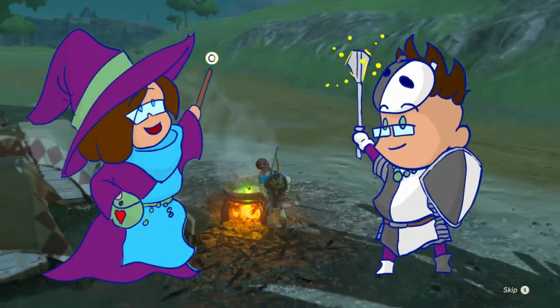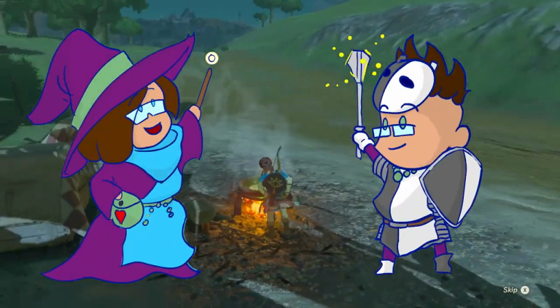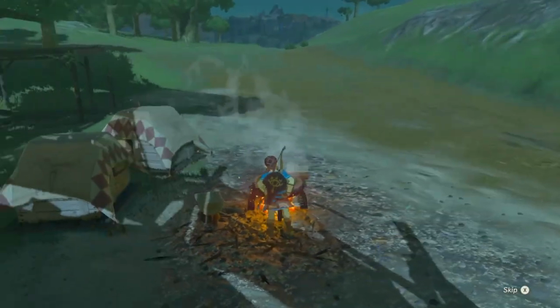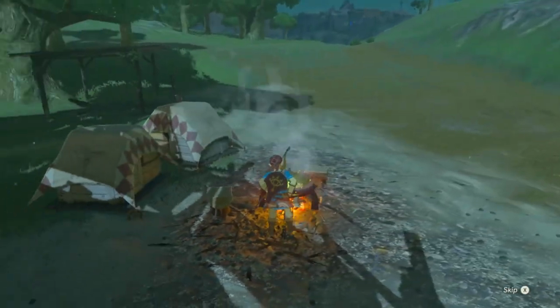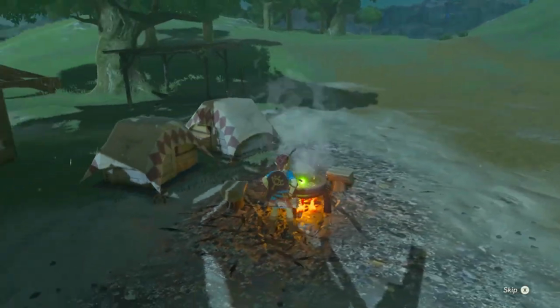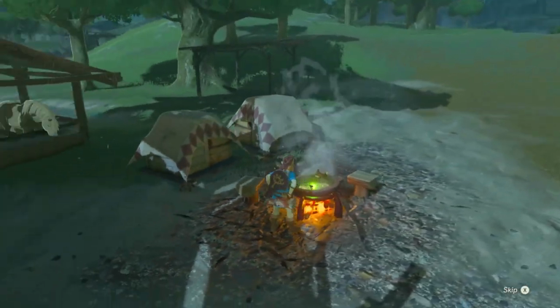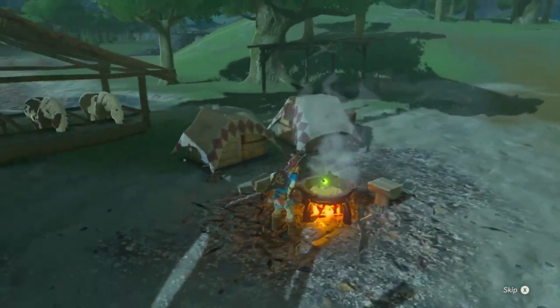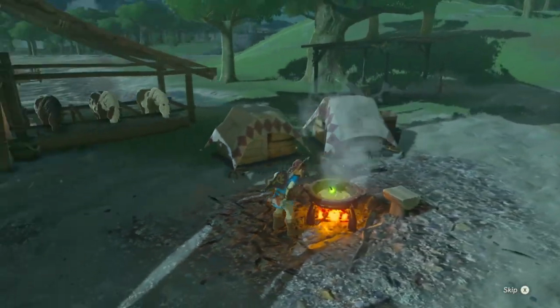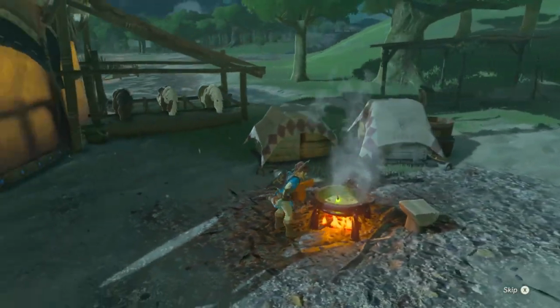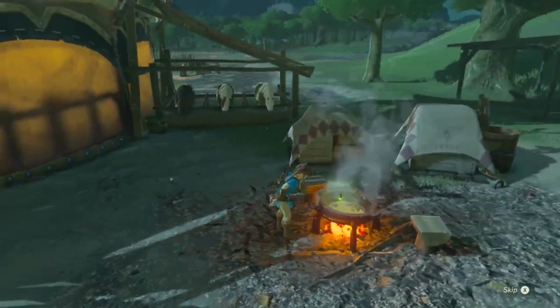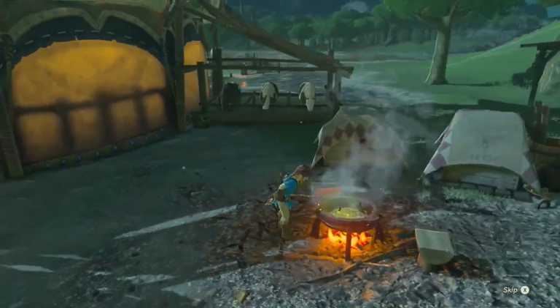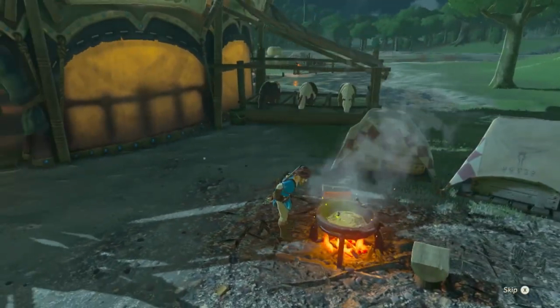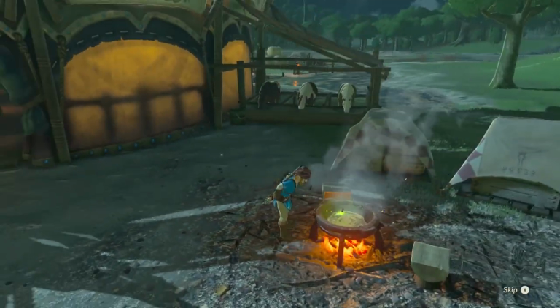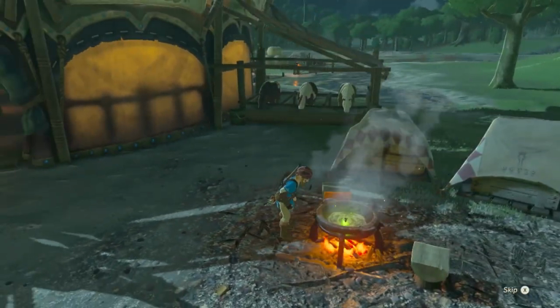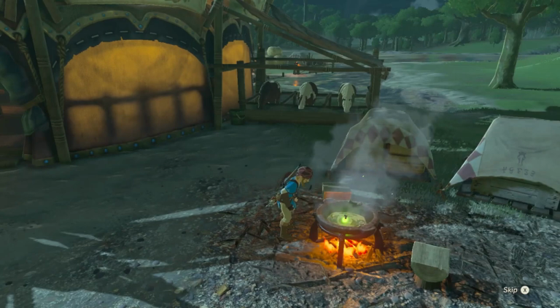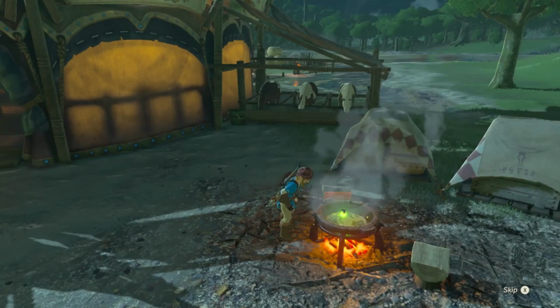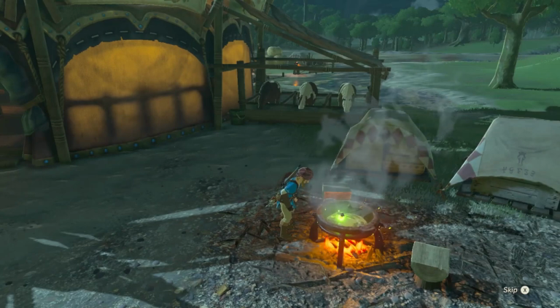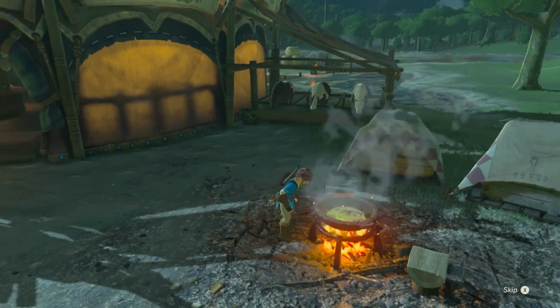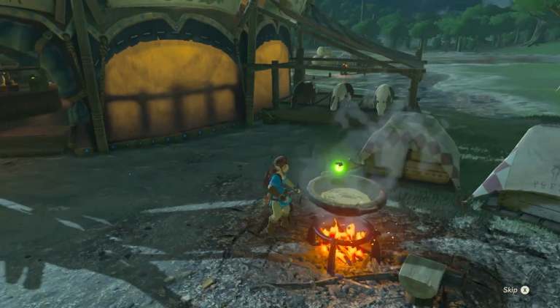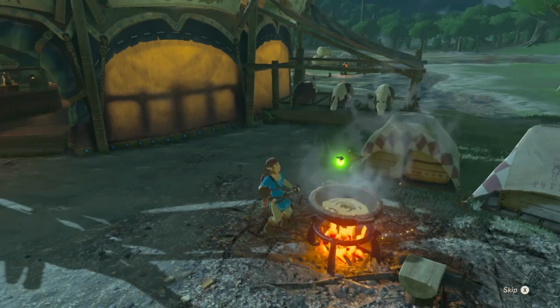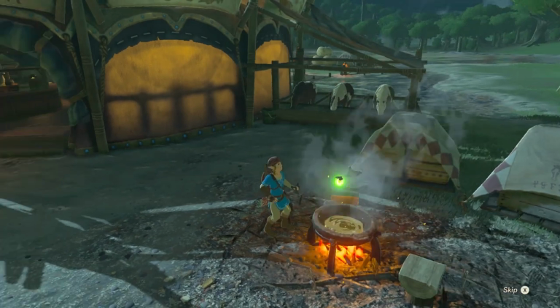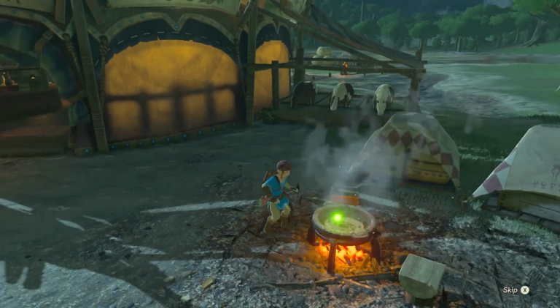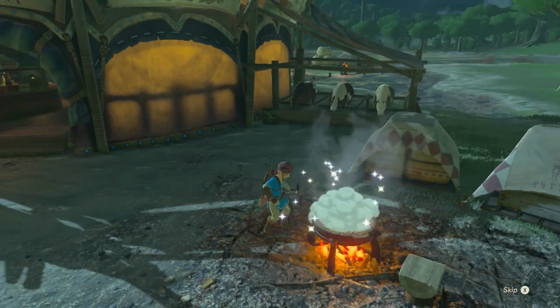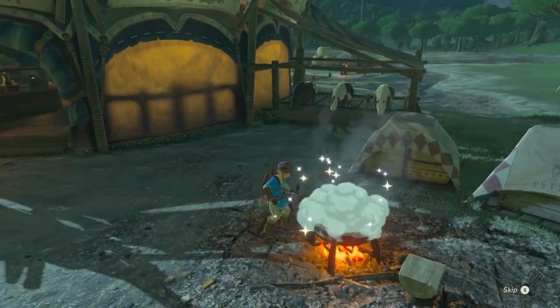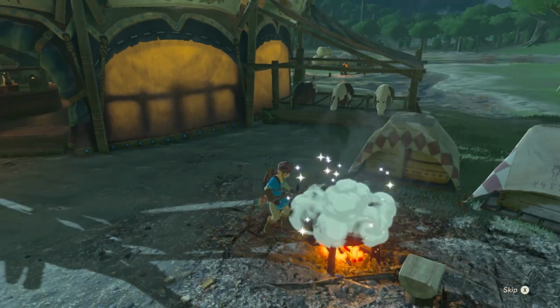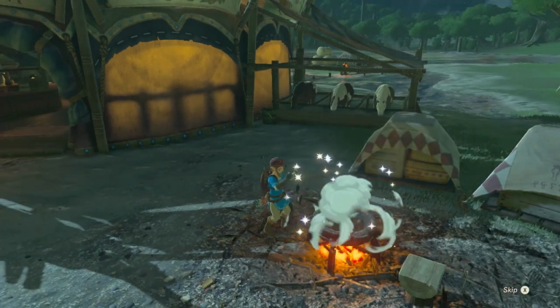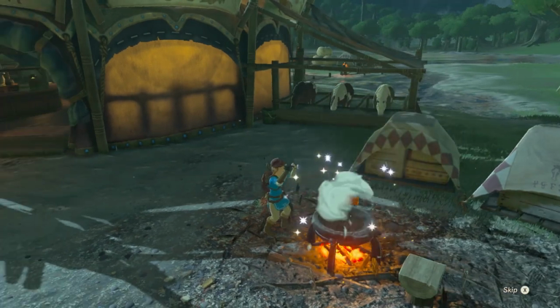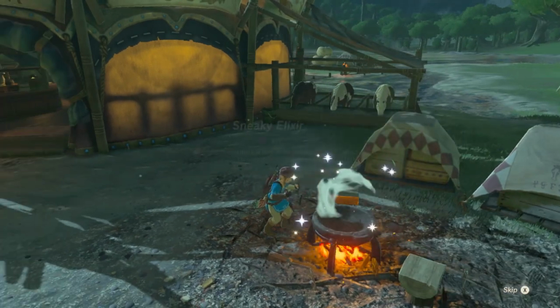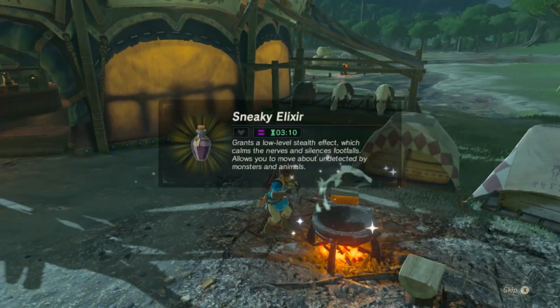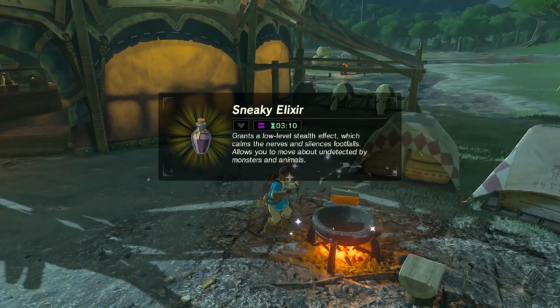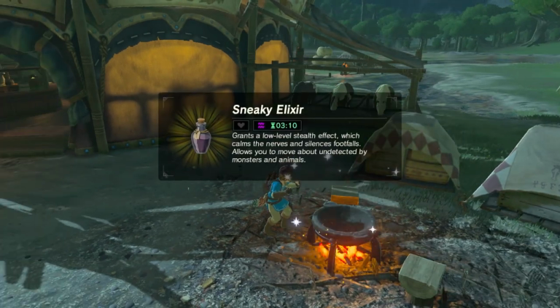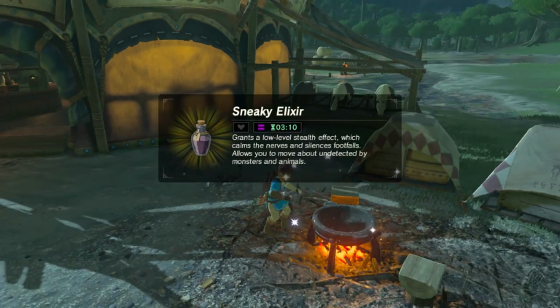Welcome back to TamGamers. I'm Nick. I'm Morgan. Today we are making elixirs.